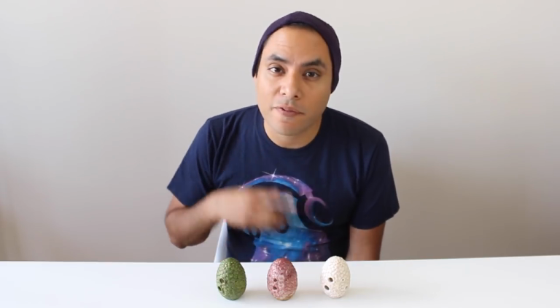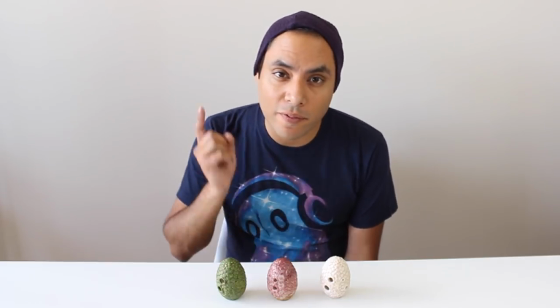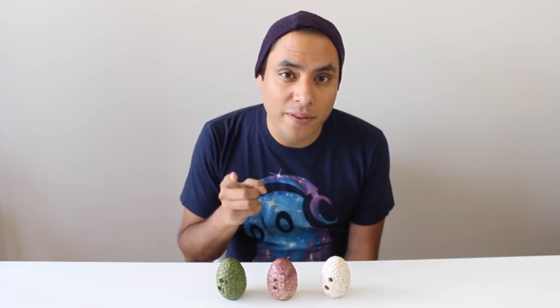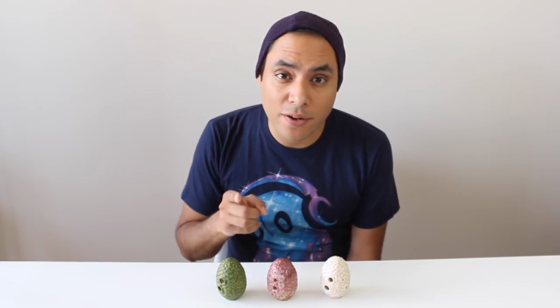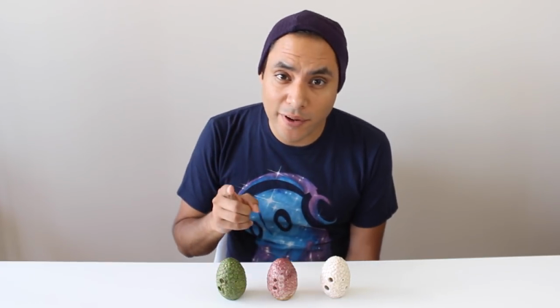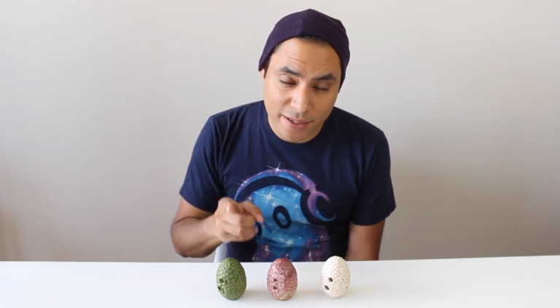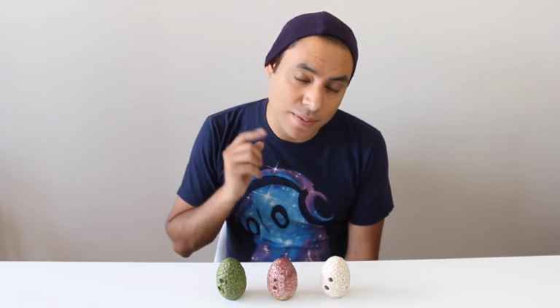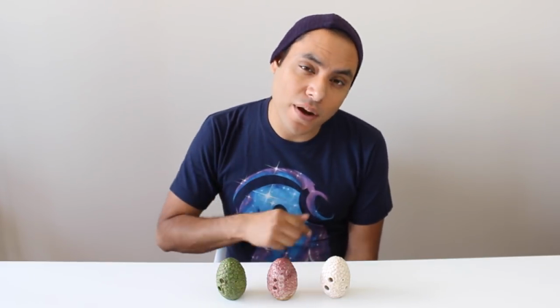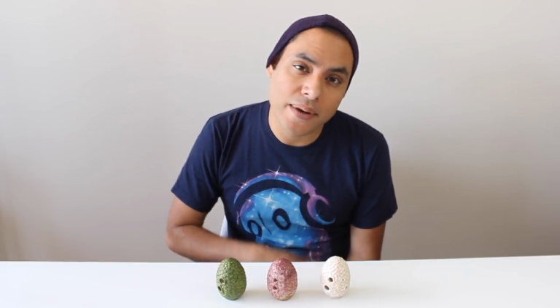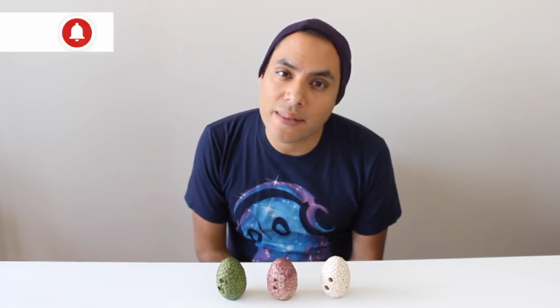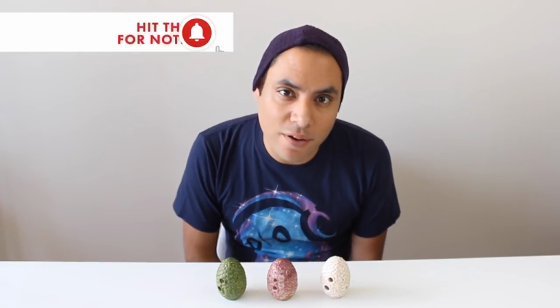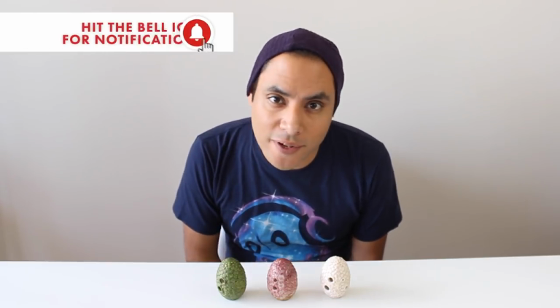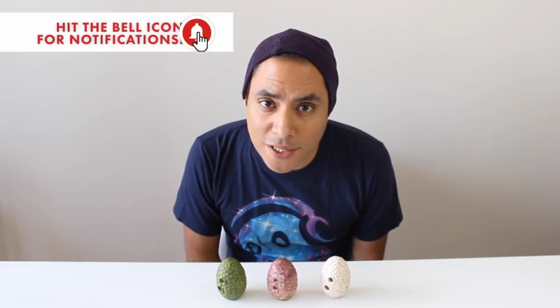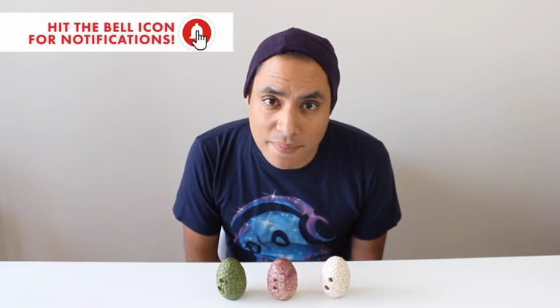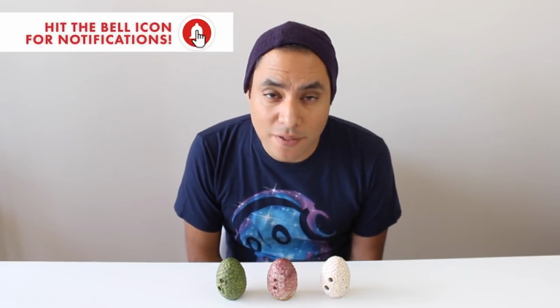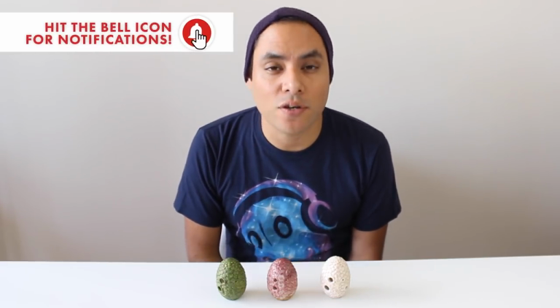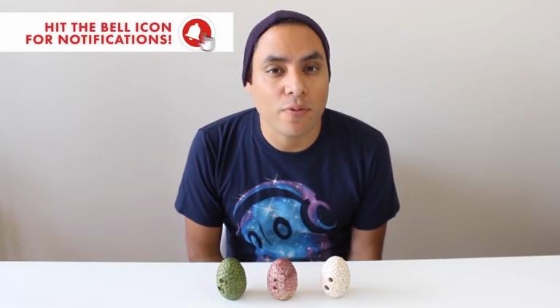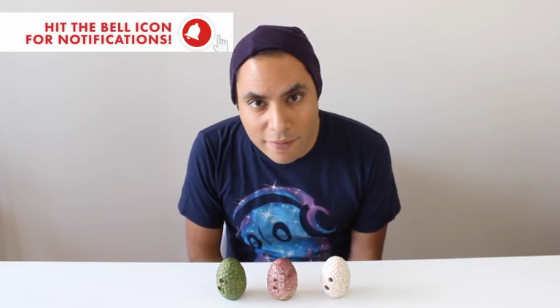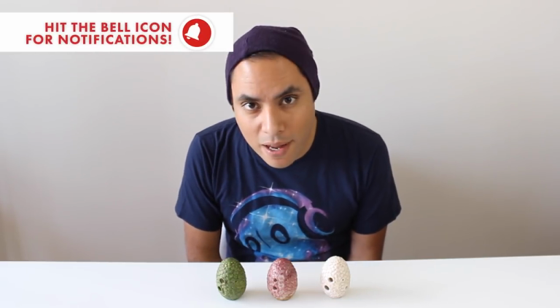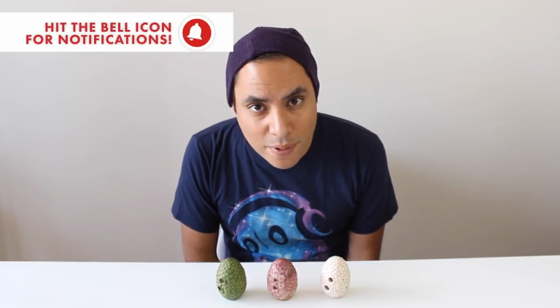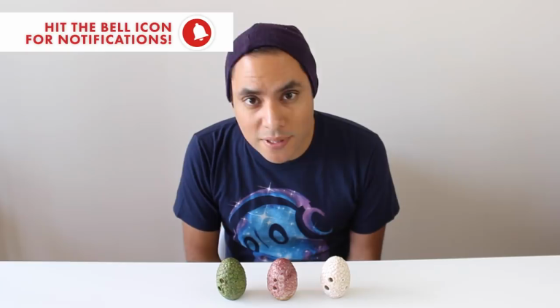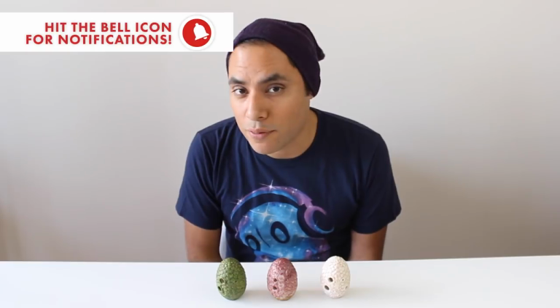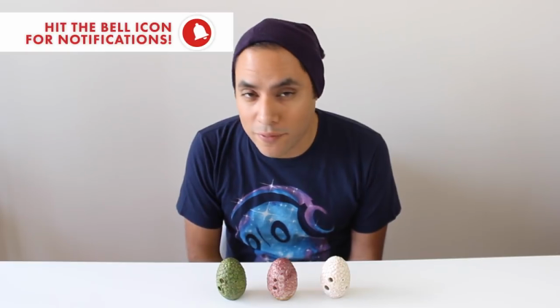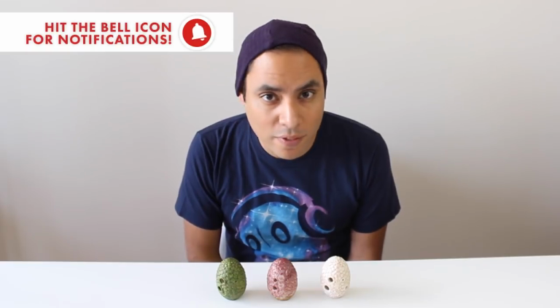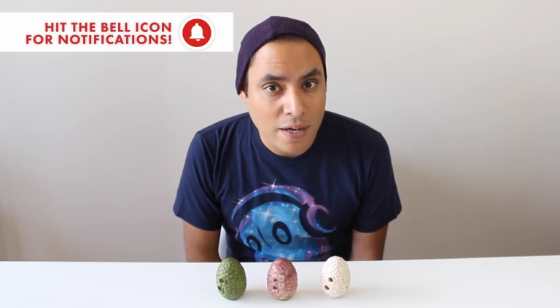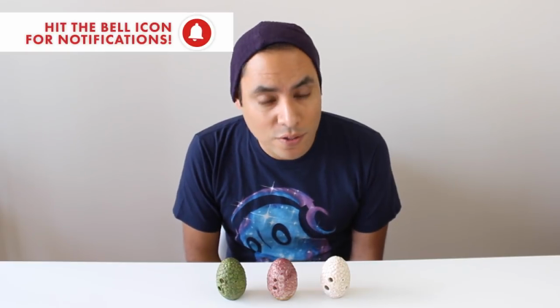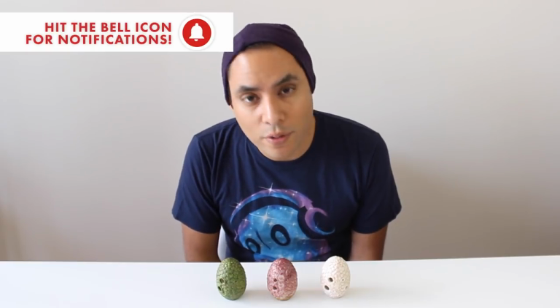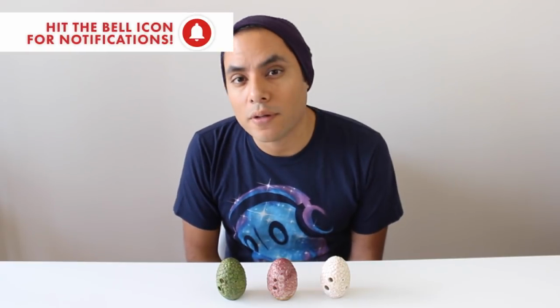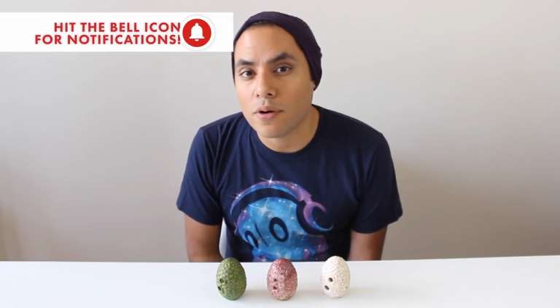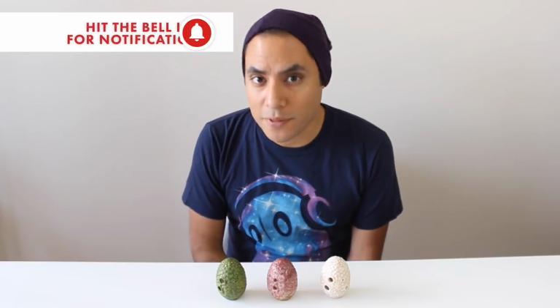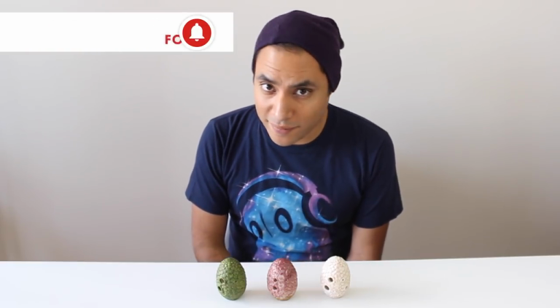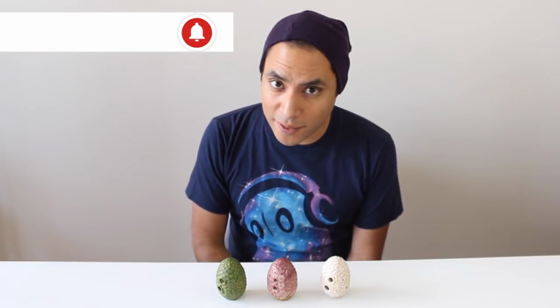But before we do that, don't forget to subscribe and hit that notification bell so you know whenever I post any review, tutorial, or music video.